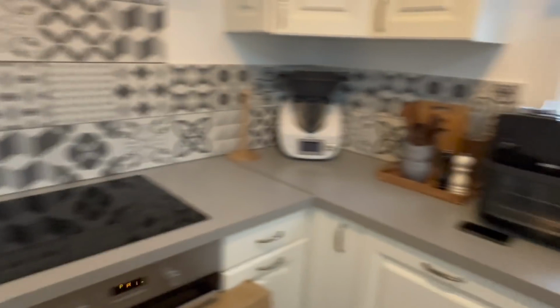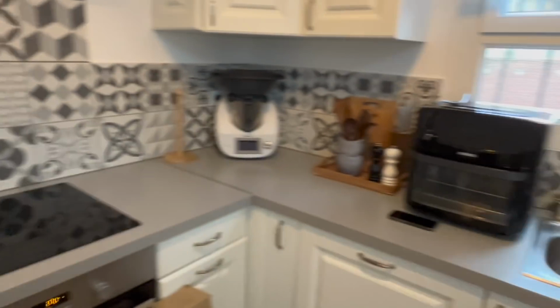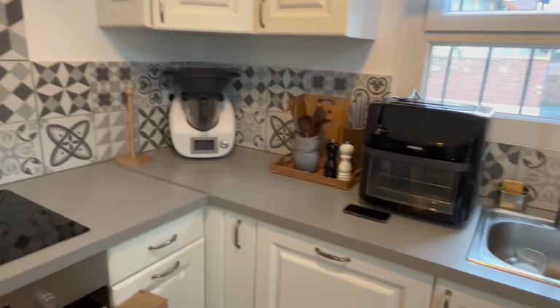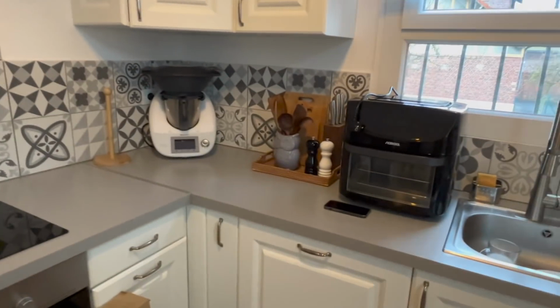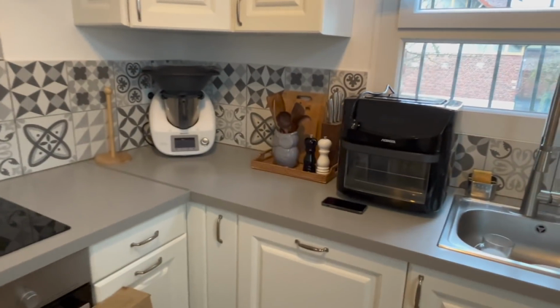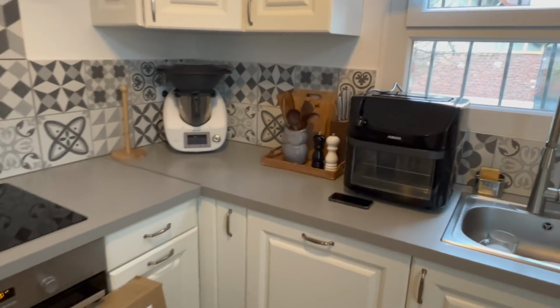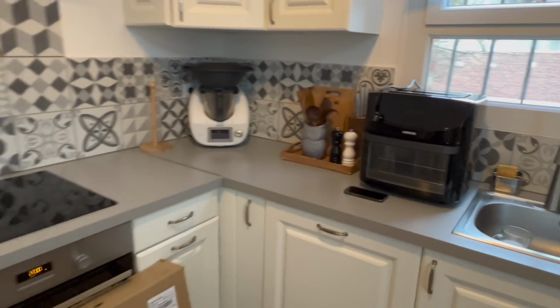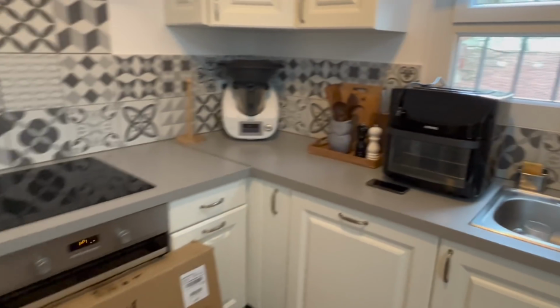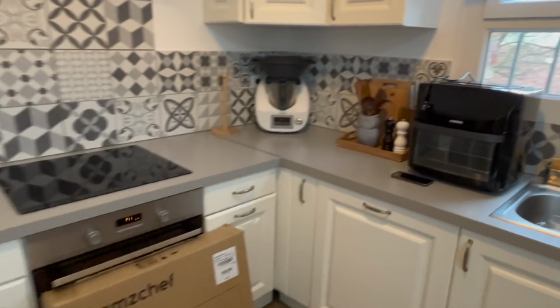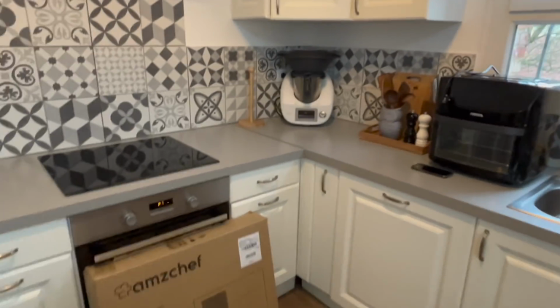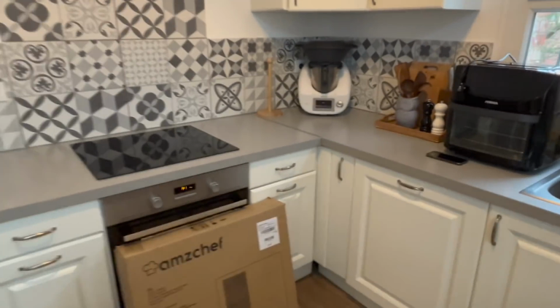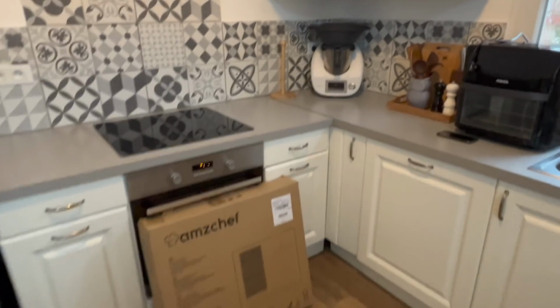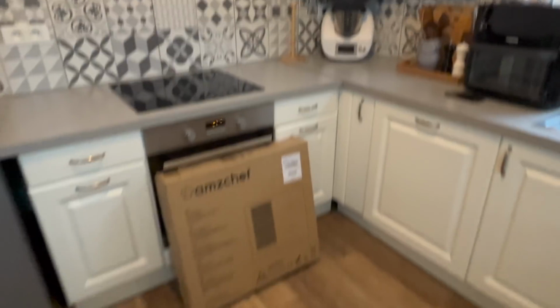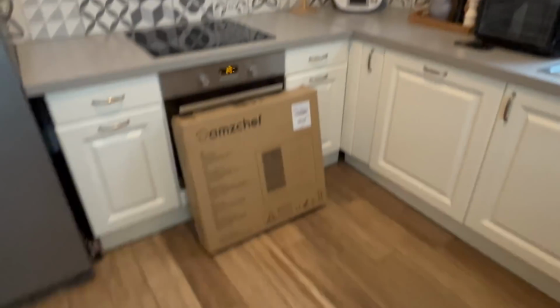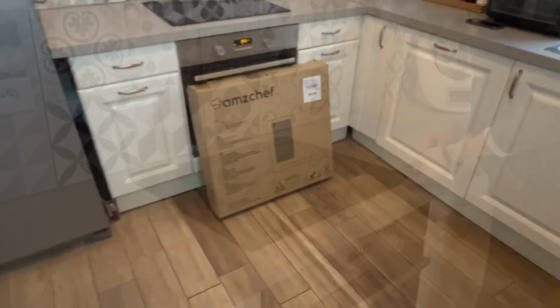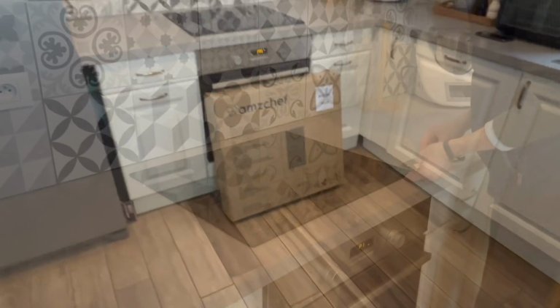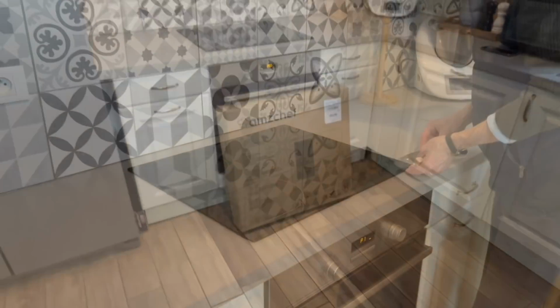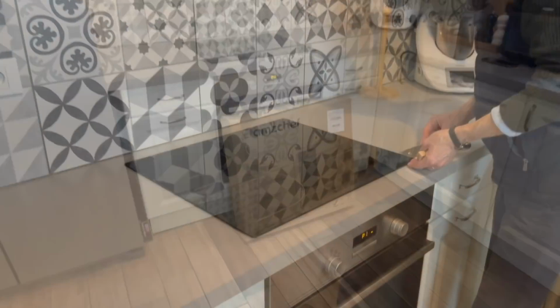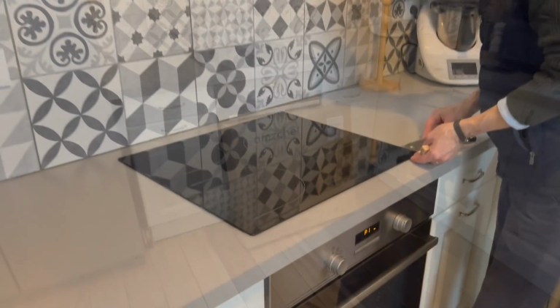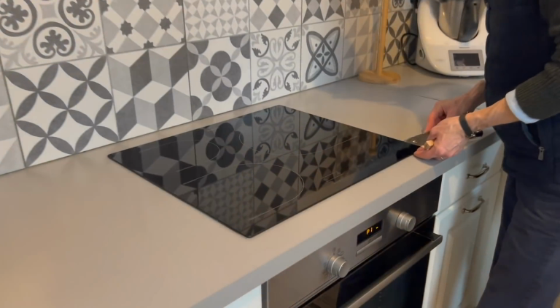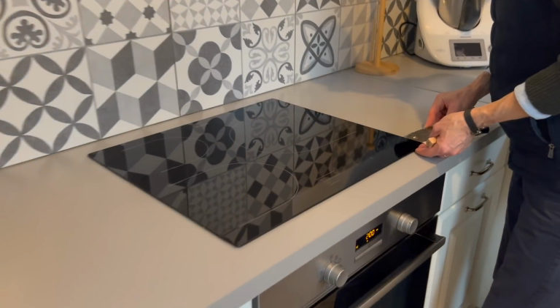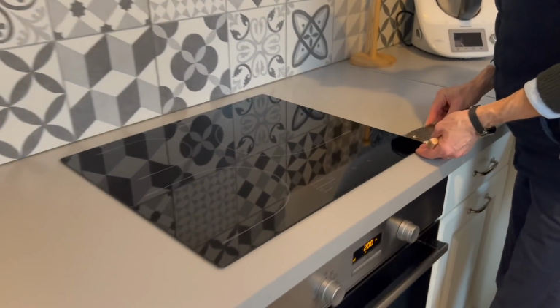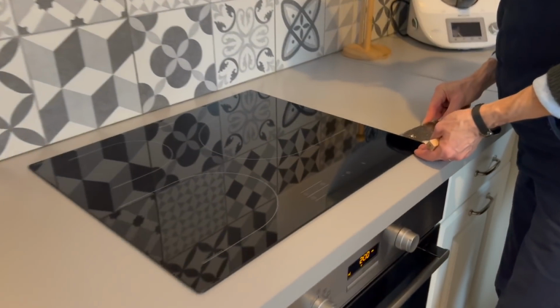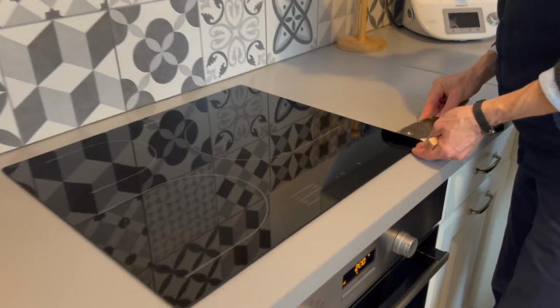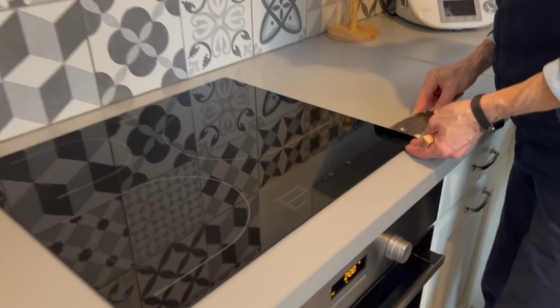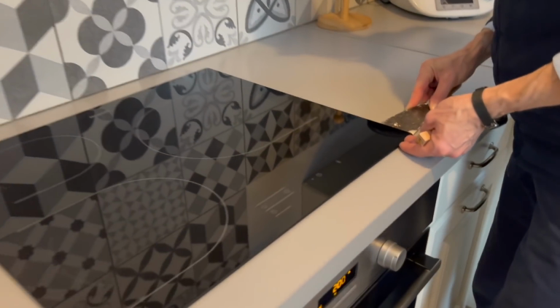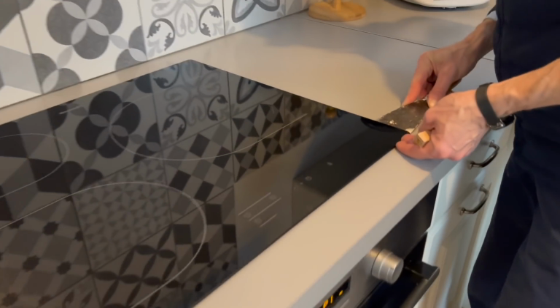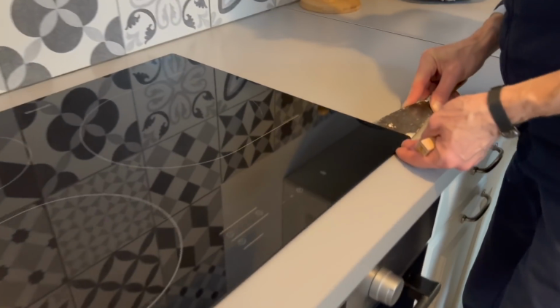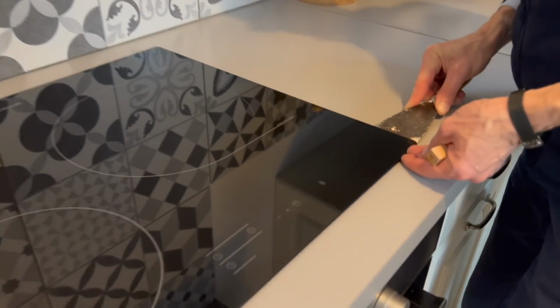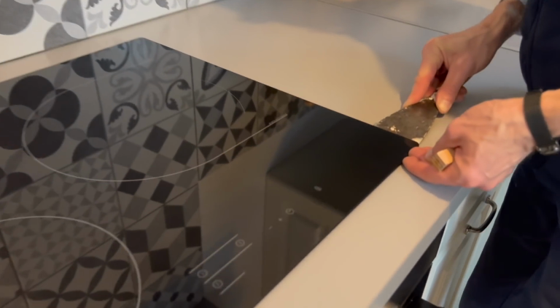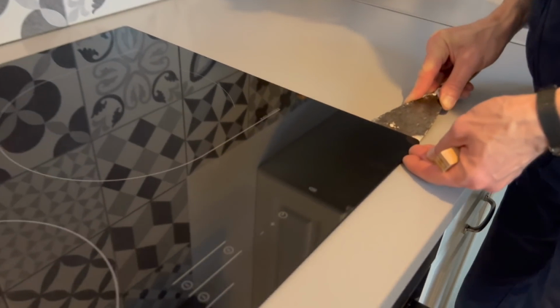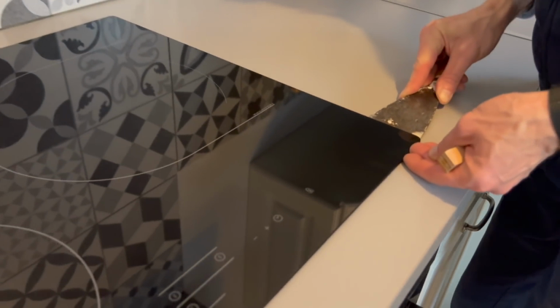Donc je laisse Simon l'installer. Avant que monsieur commence, j'ai débarrassé le four, les petits plateaux, je les ai mis sur le côté pour qu'ils soient tranquilles.